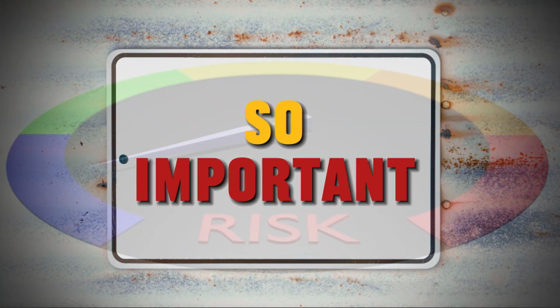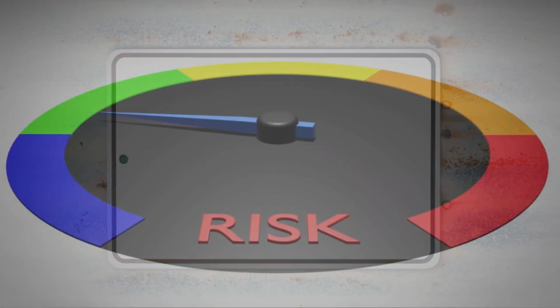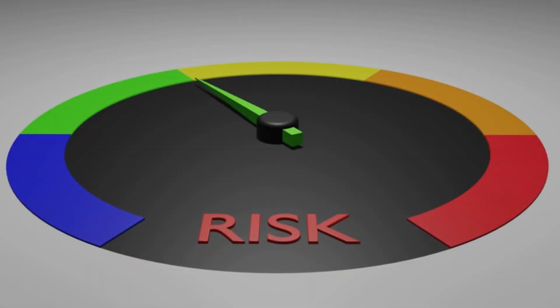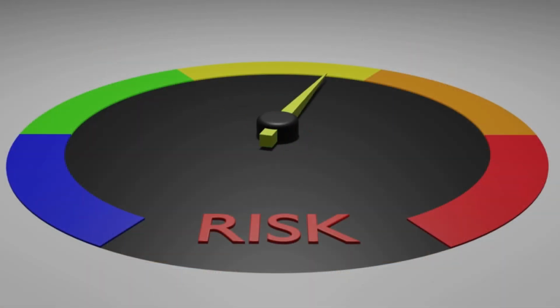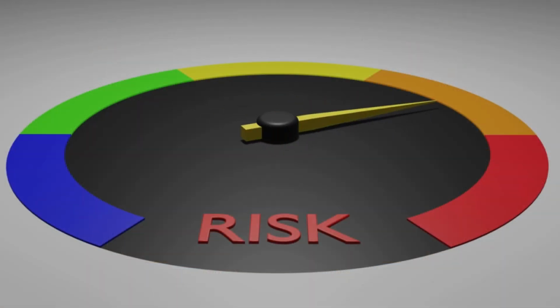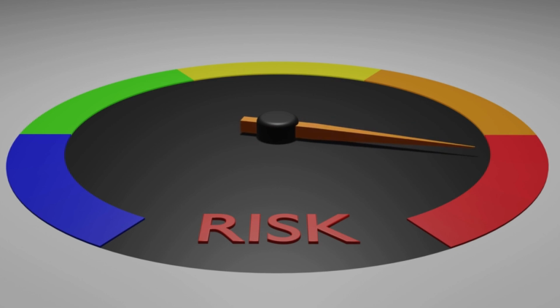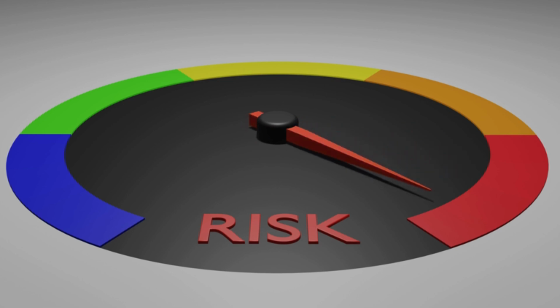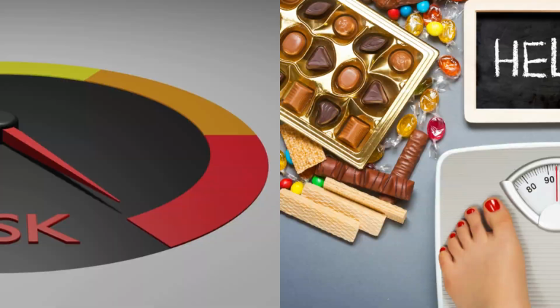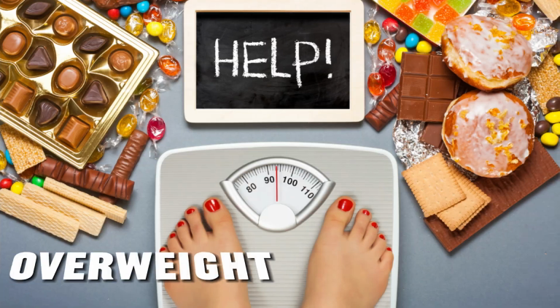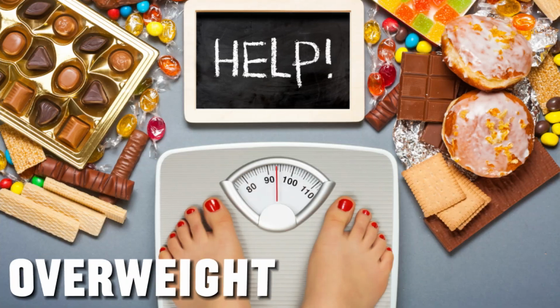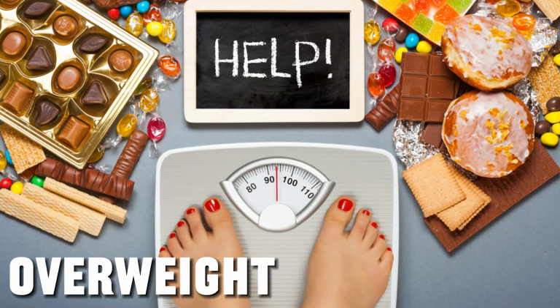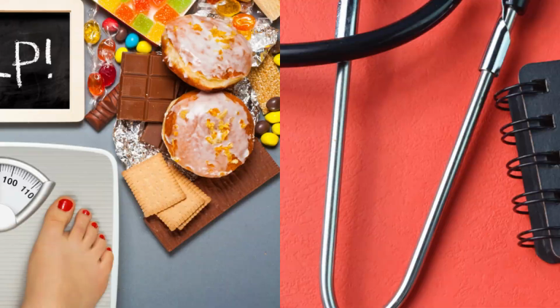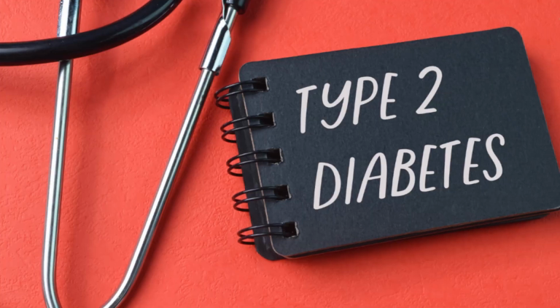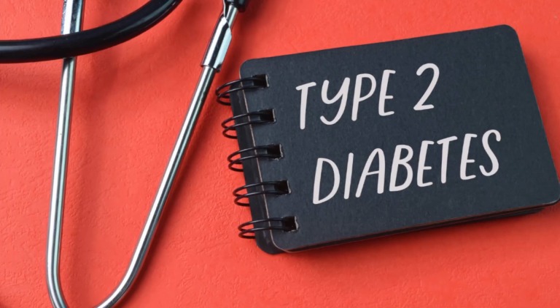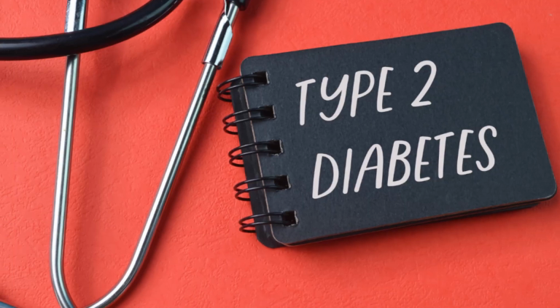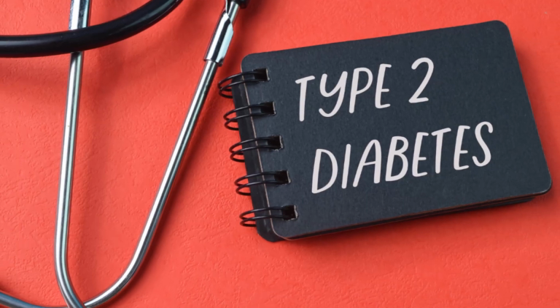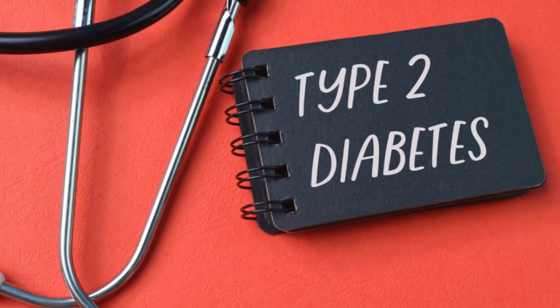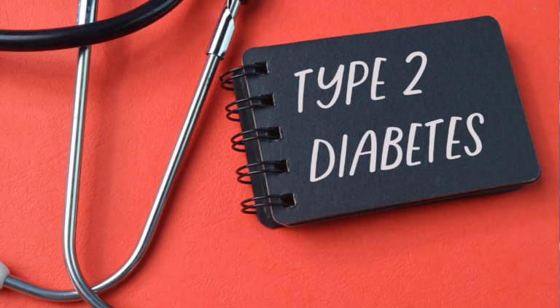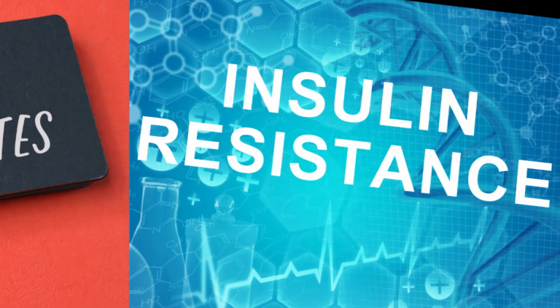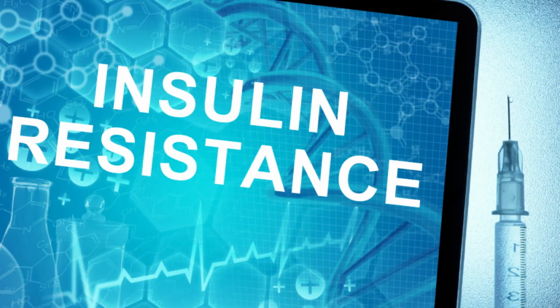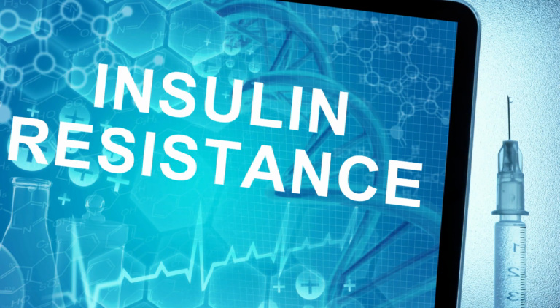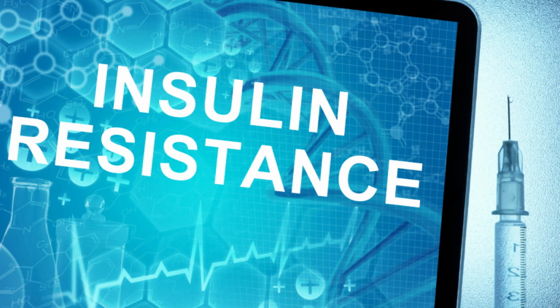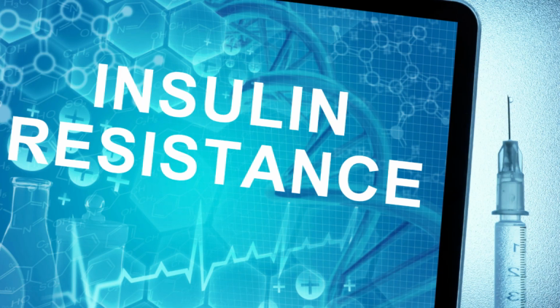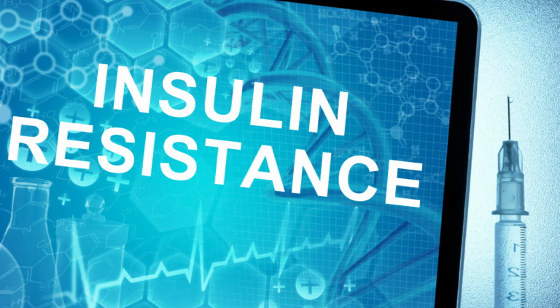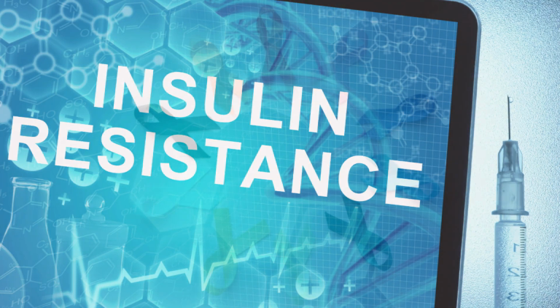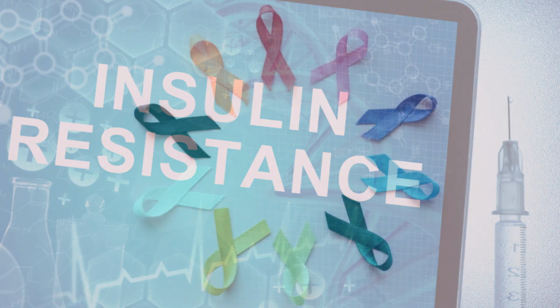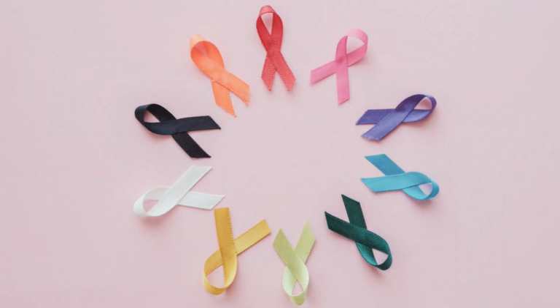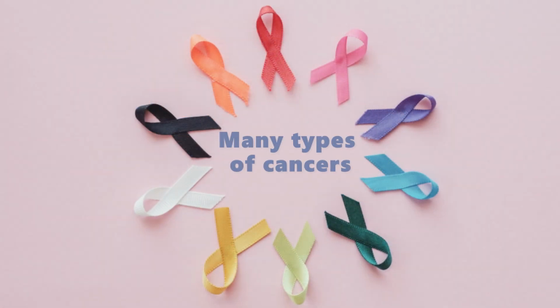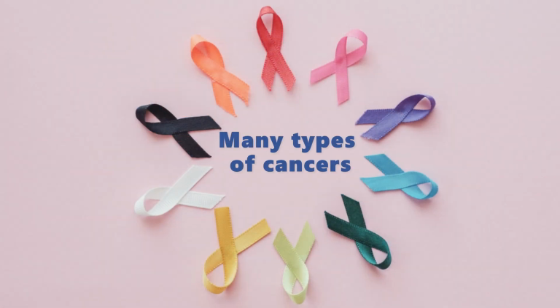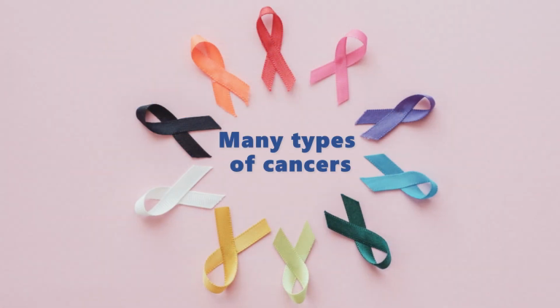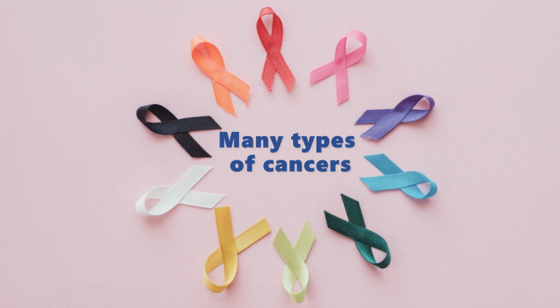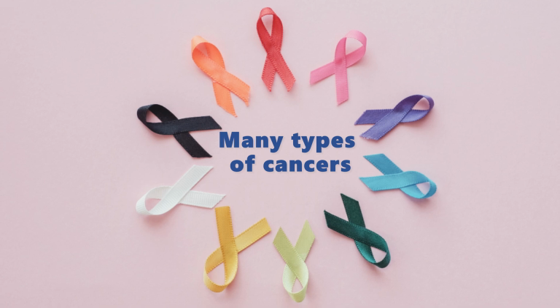Maintaining your blood sugar levels and avoiding too many sugary things is so important. They can increase your risk of getting overweight, type 2 diabetes, insulin resistance, and even many types of cancers.